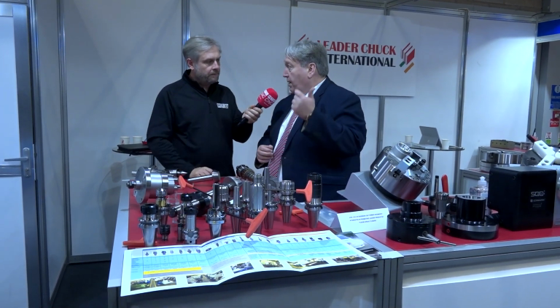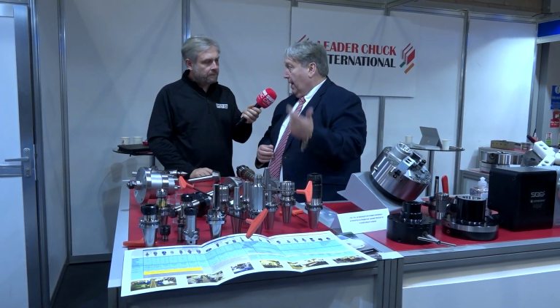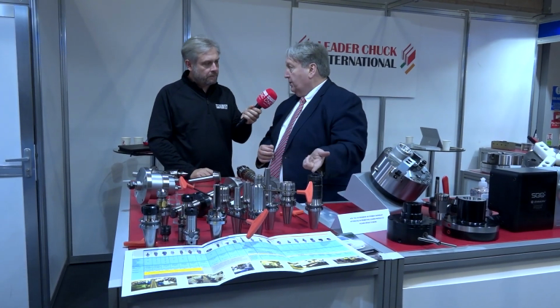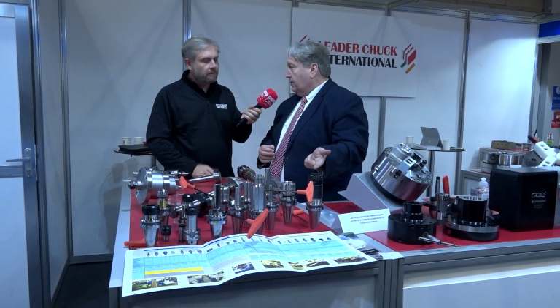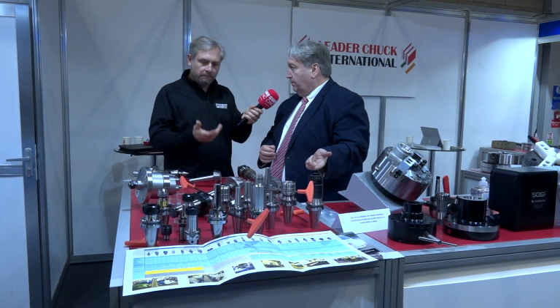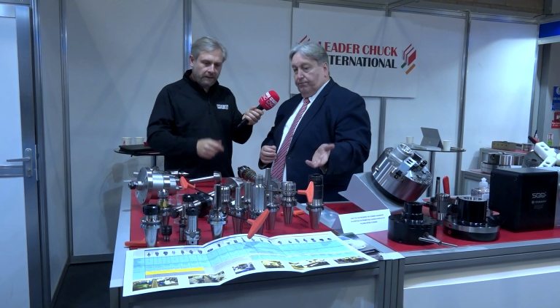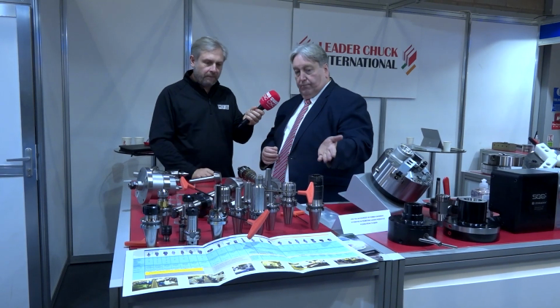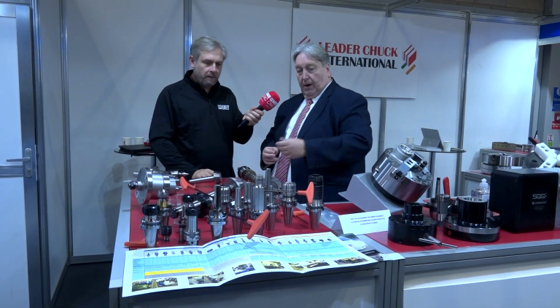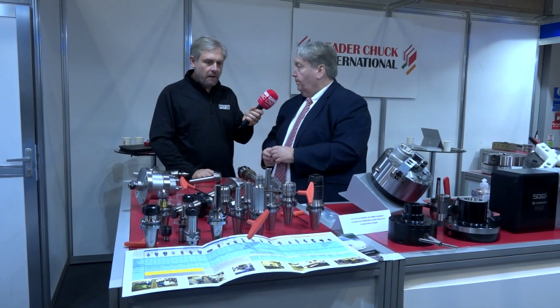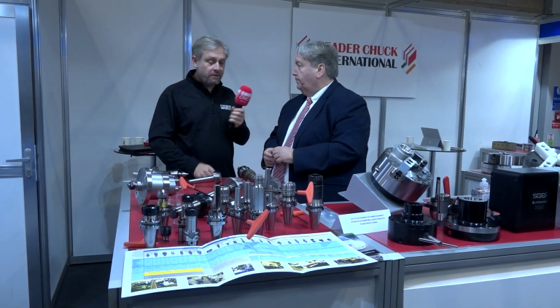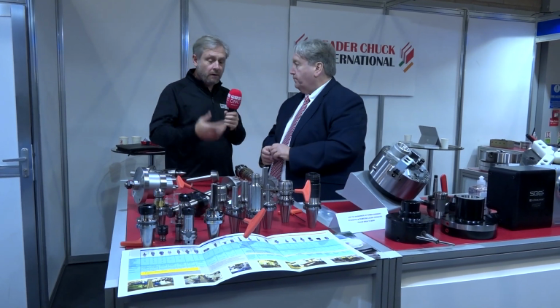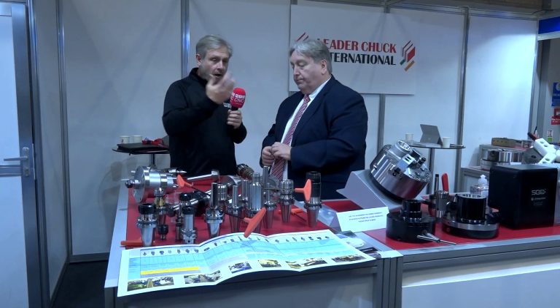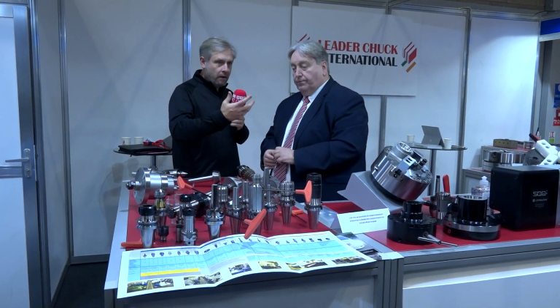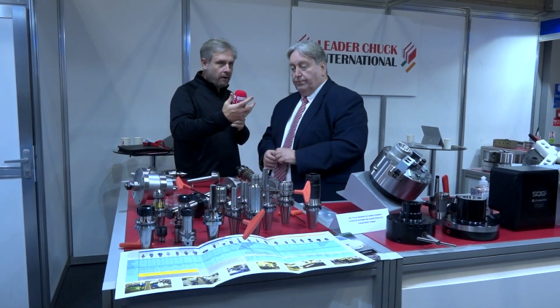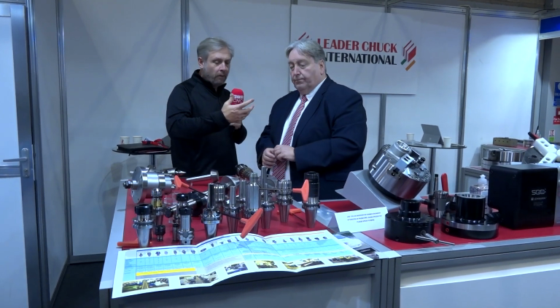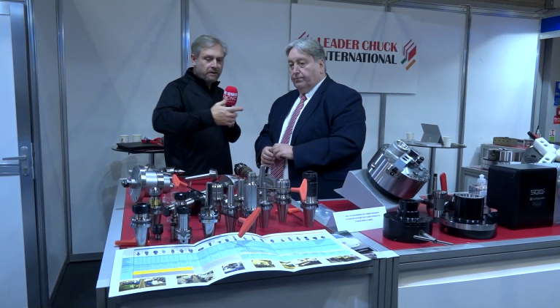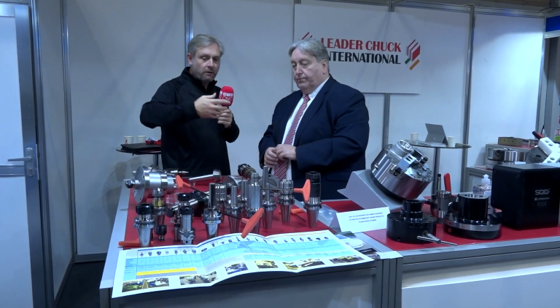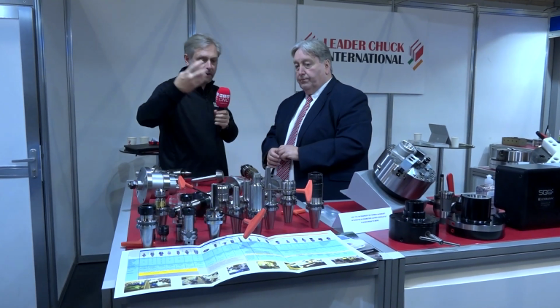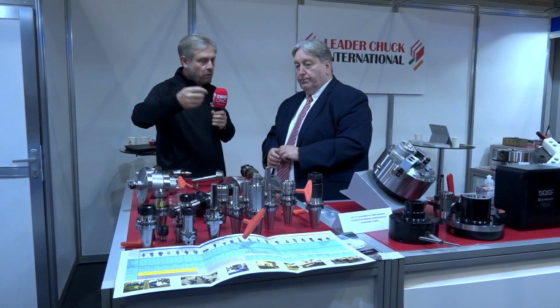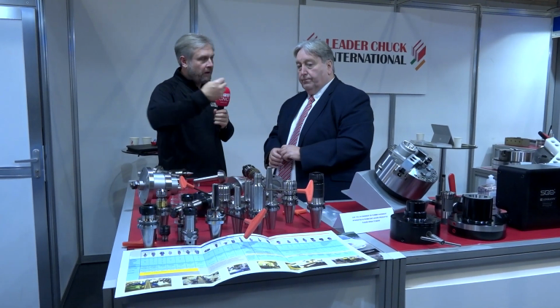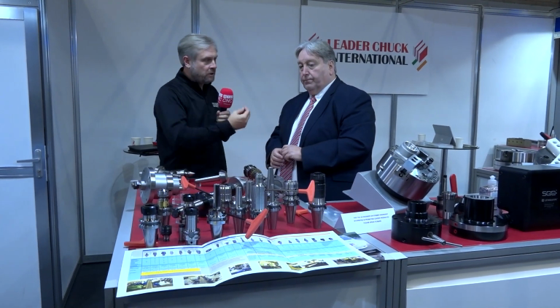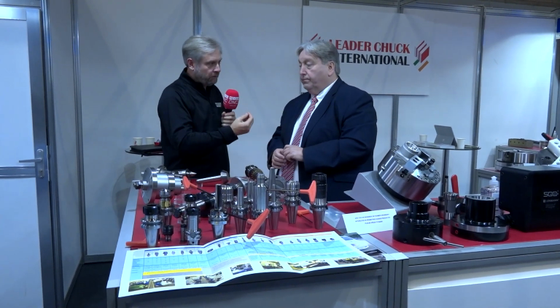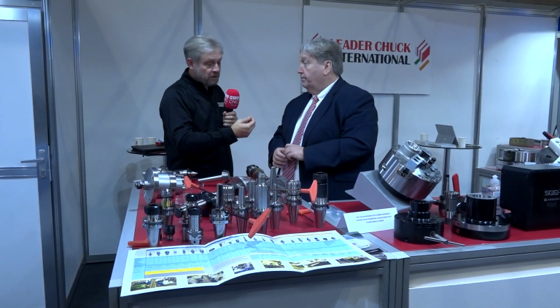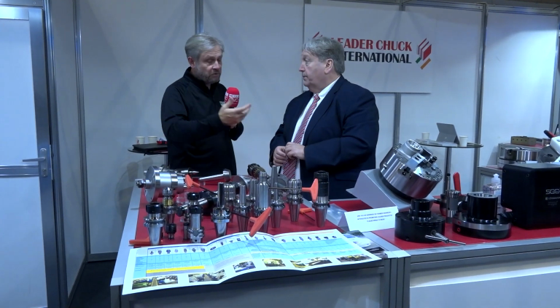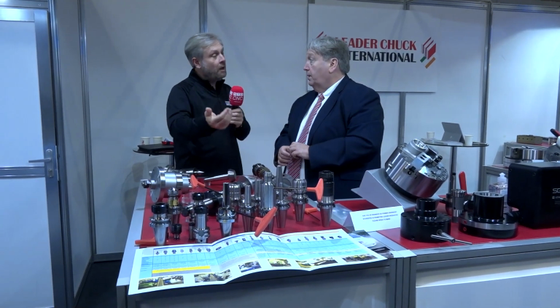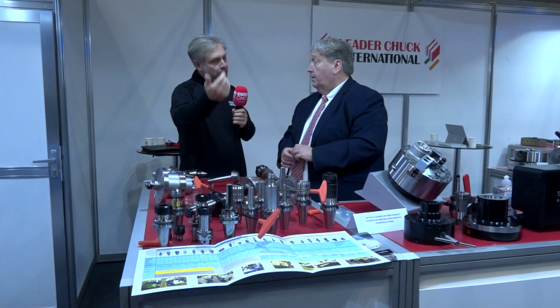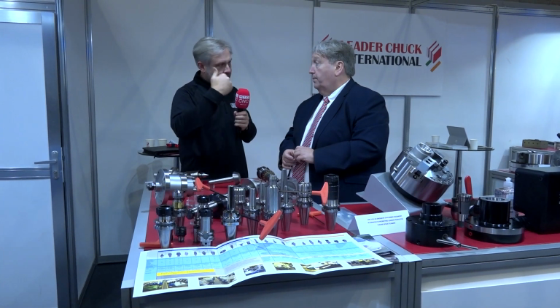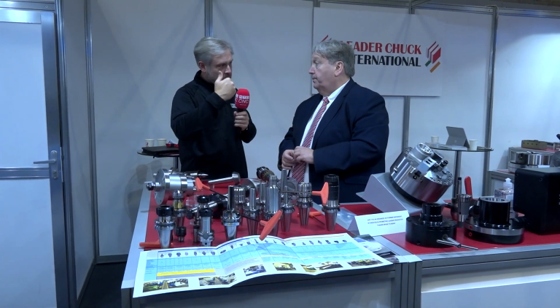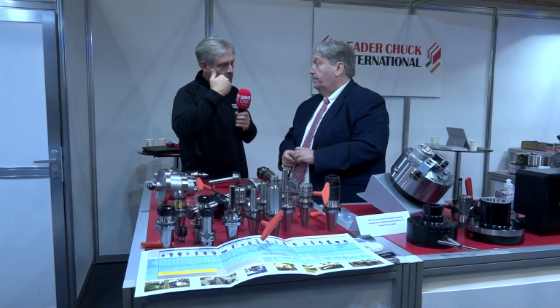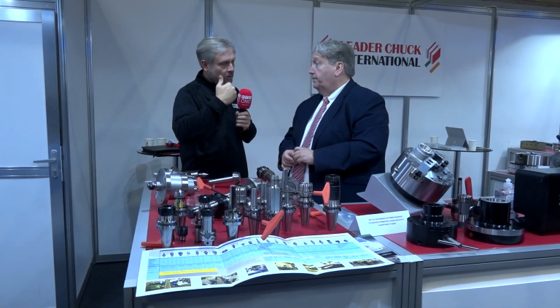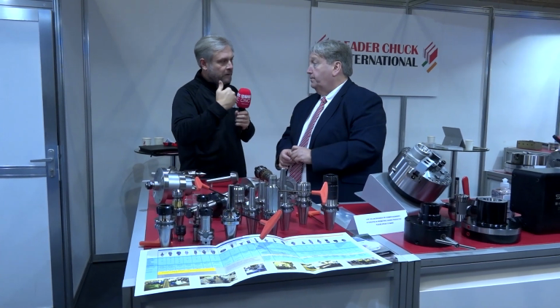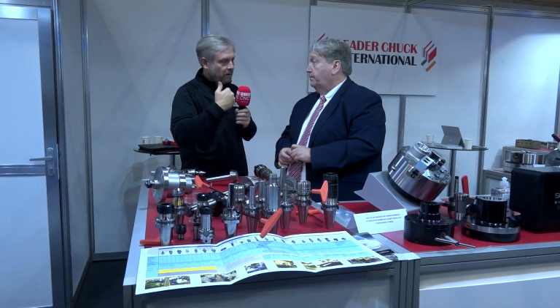High speed, balanced, no vibration — so not only better tooling and better surface finish, but also back into the spindle, longer spindle life. Absolutely.